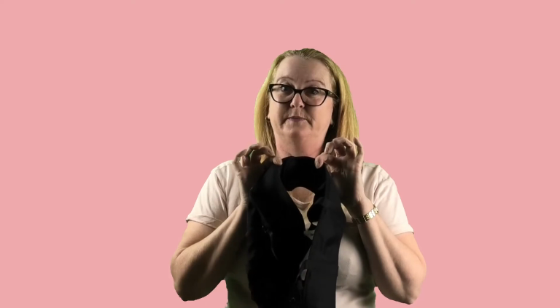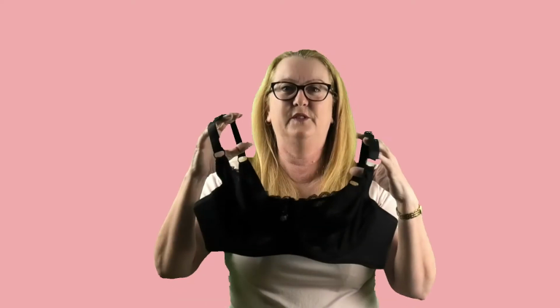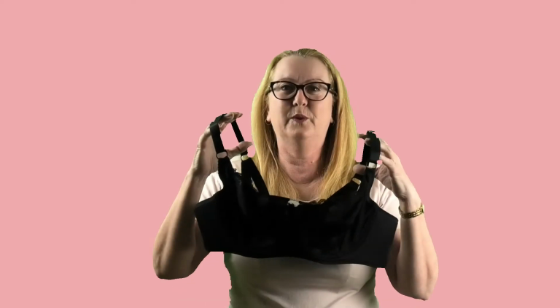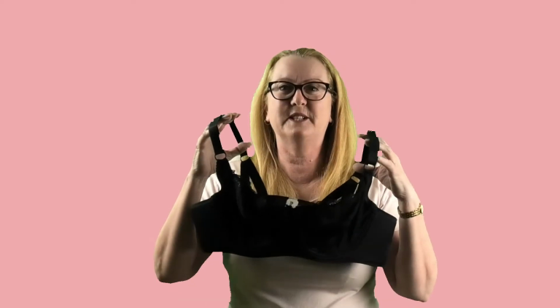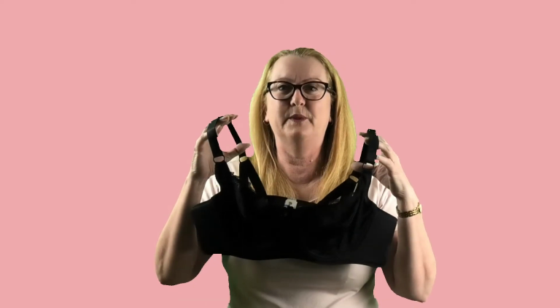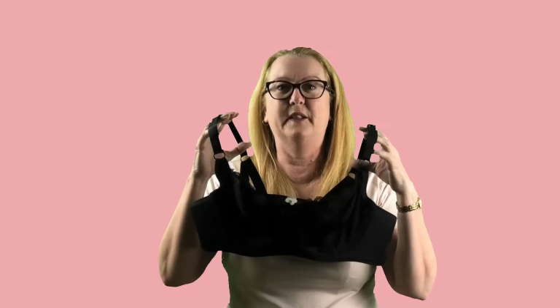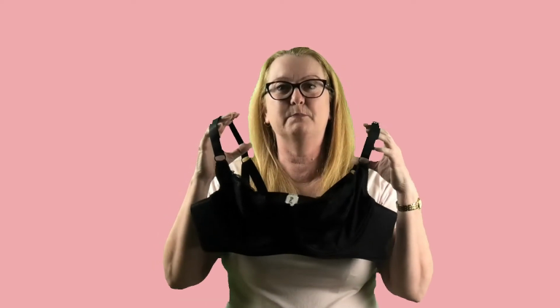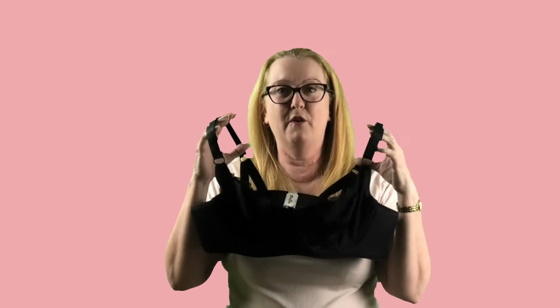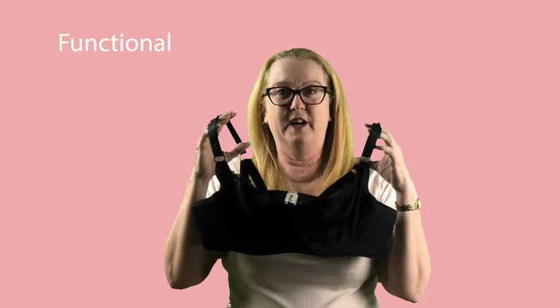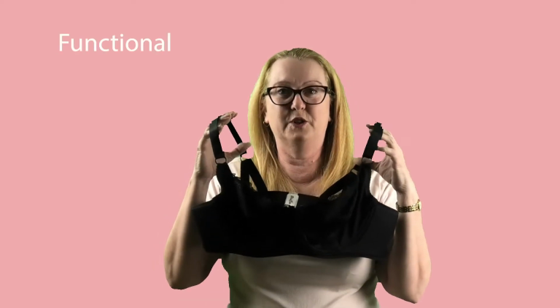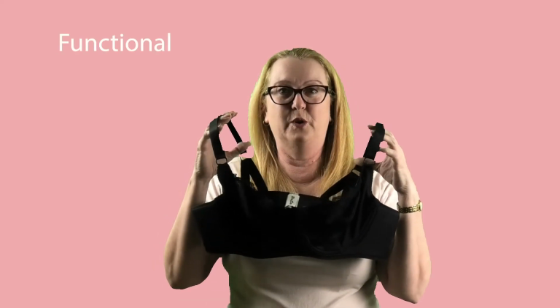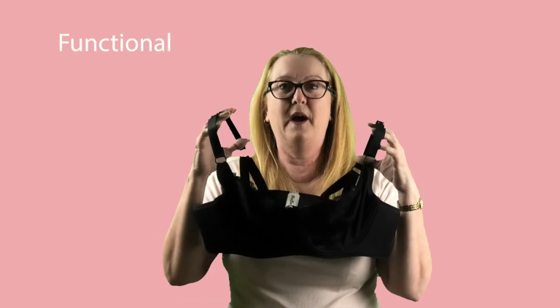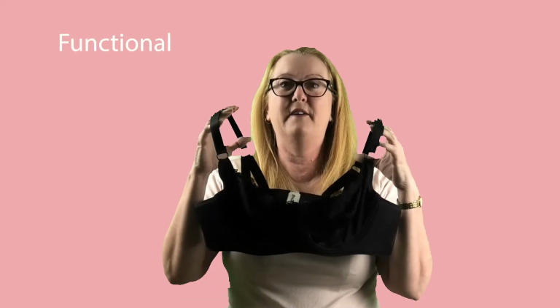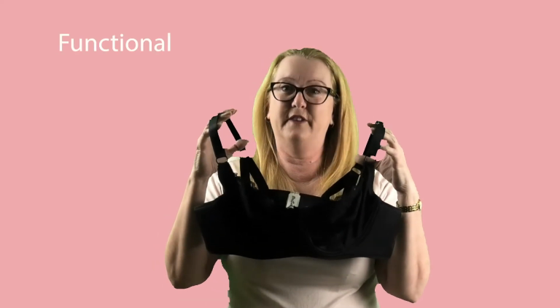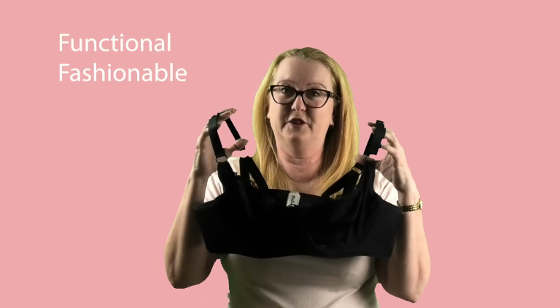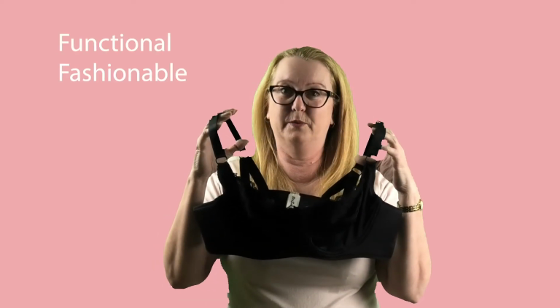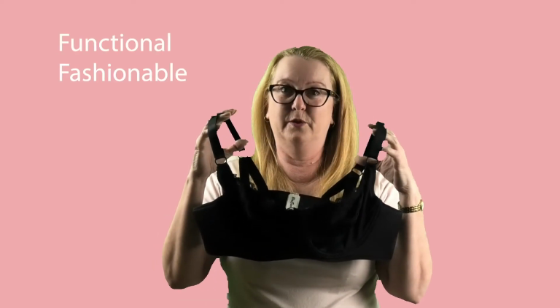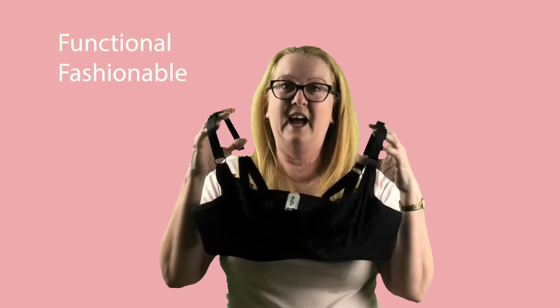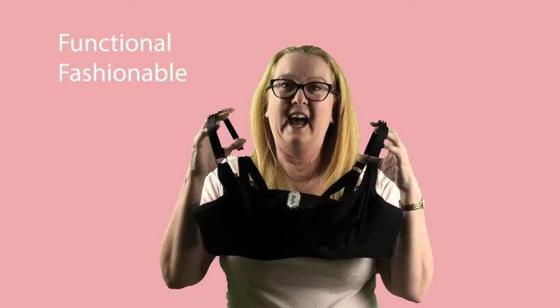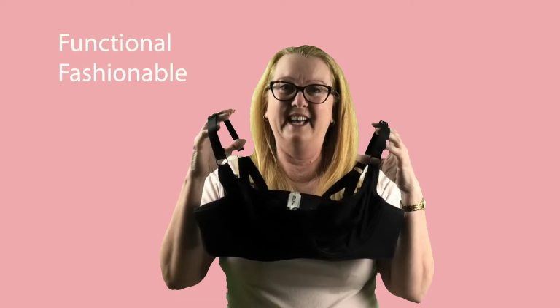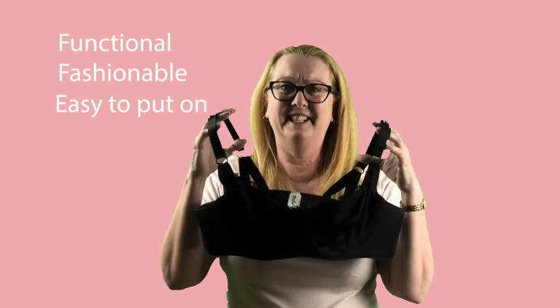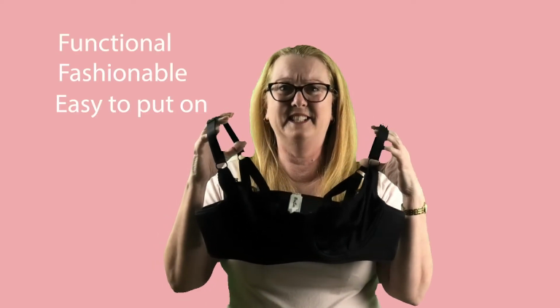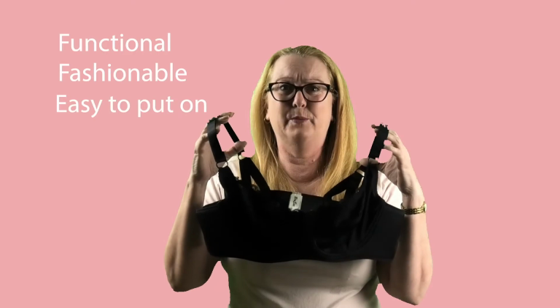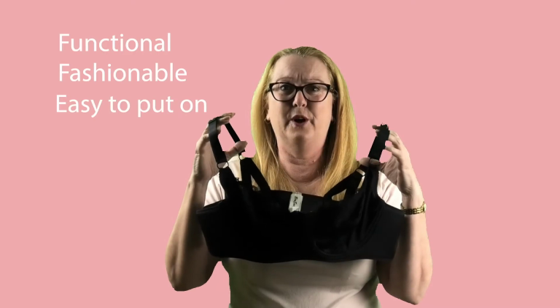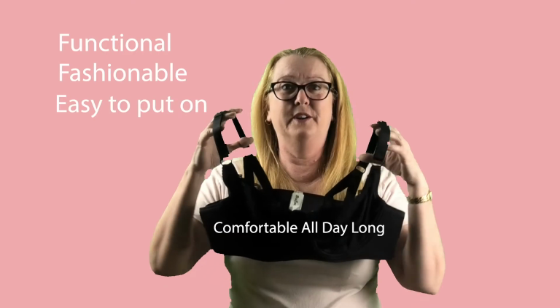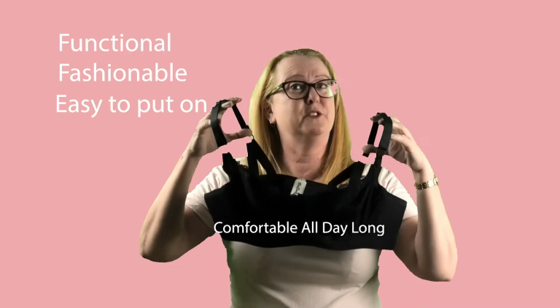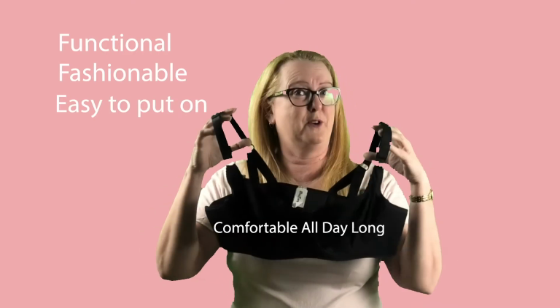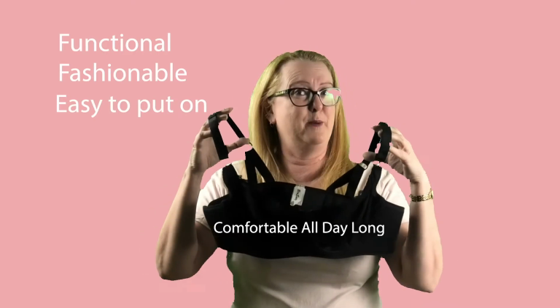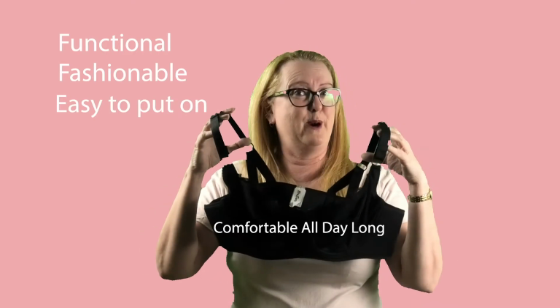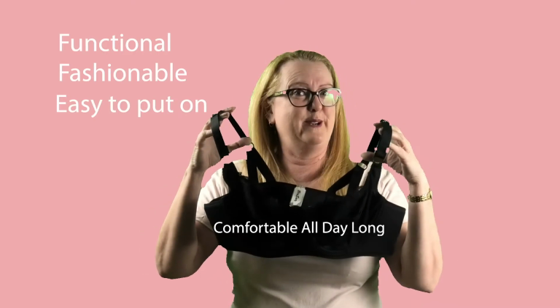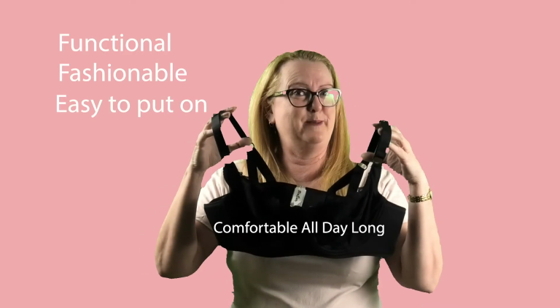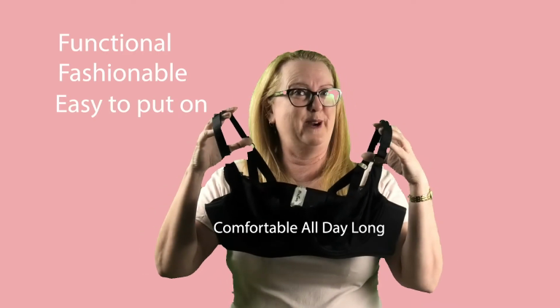If you want something that's more functional, fashionable and easy to put on, try a Bra-Easy Bra.